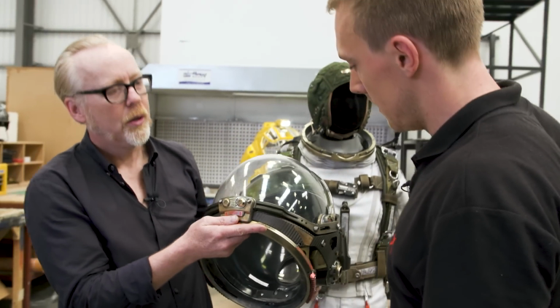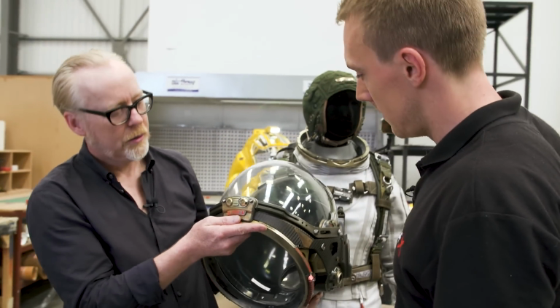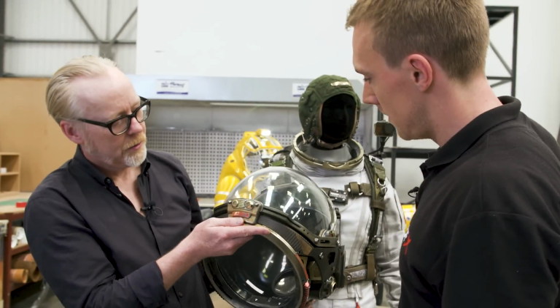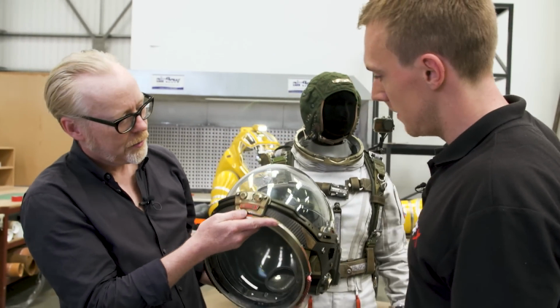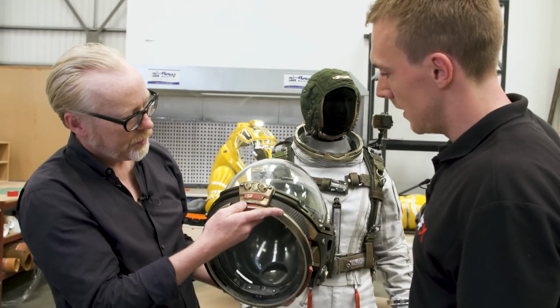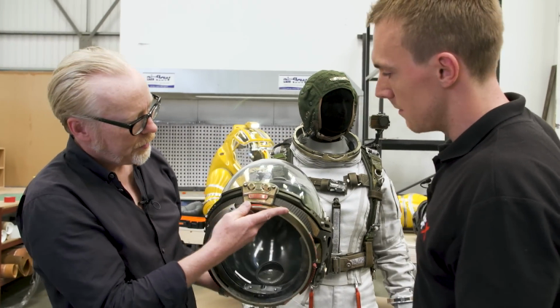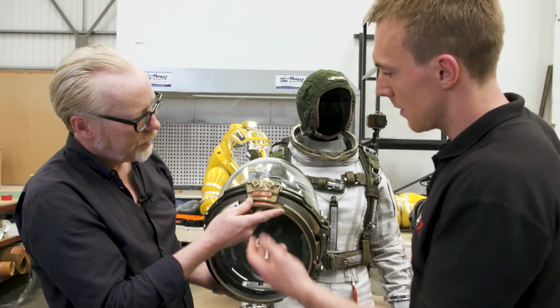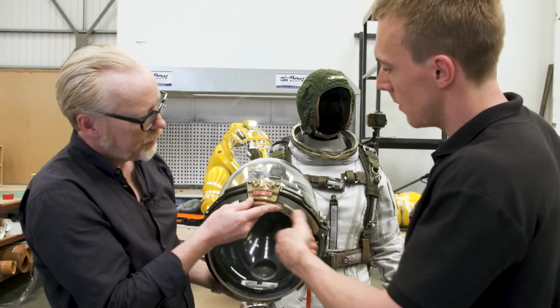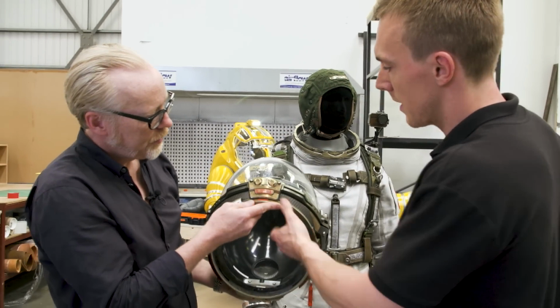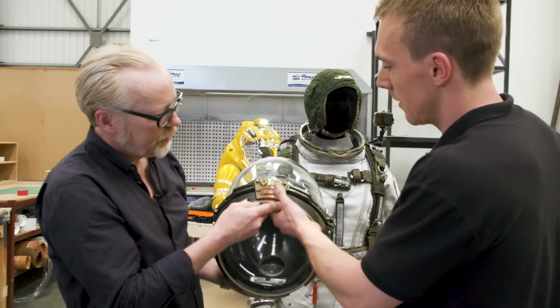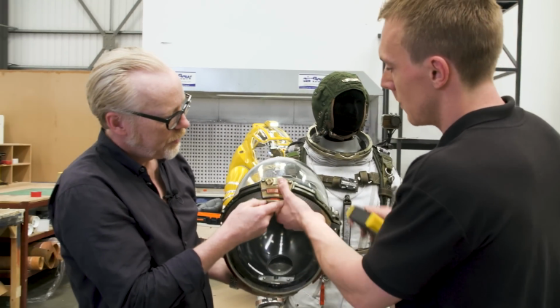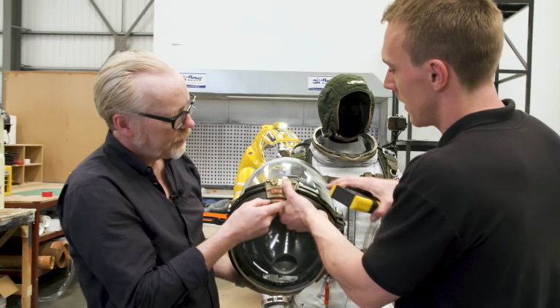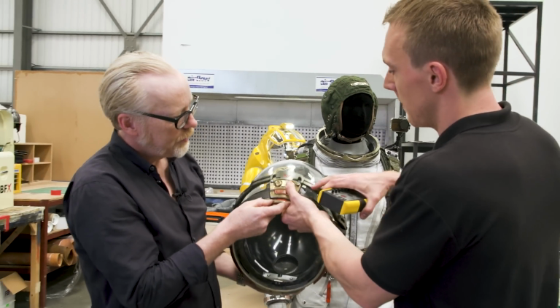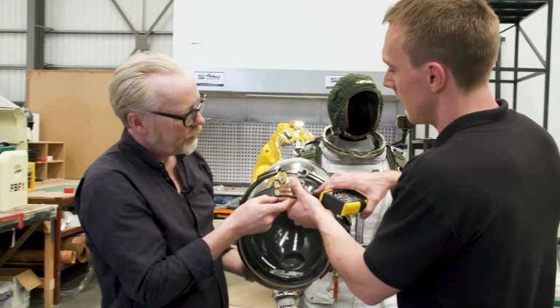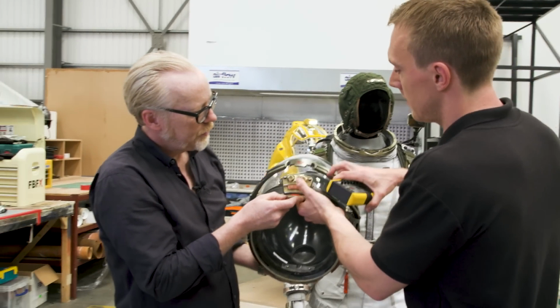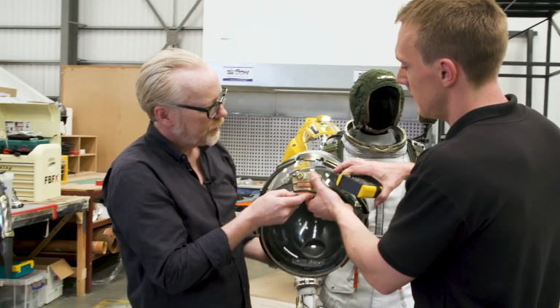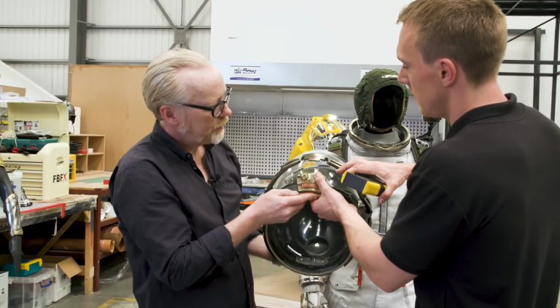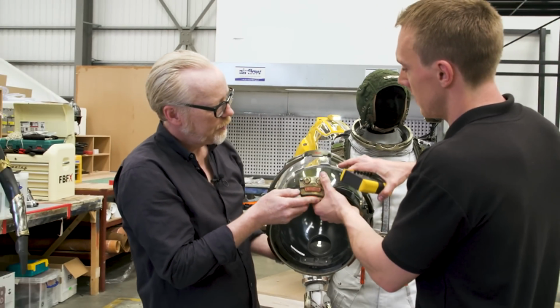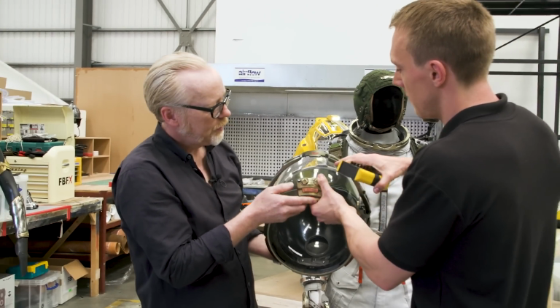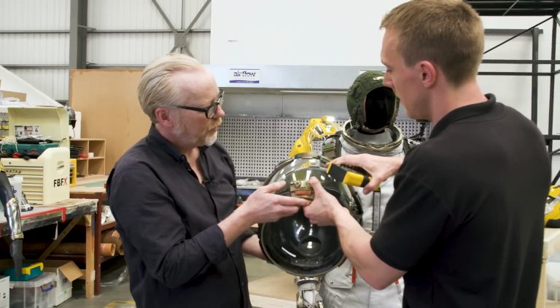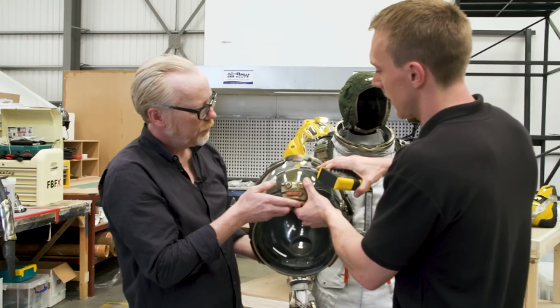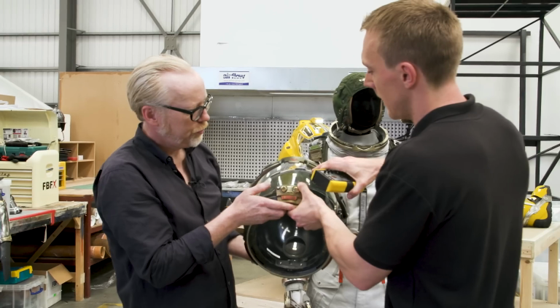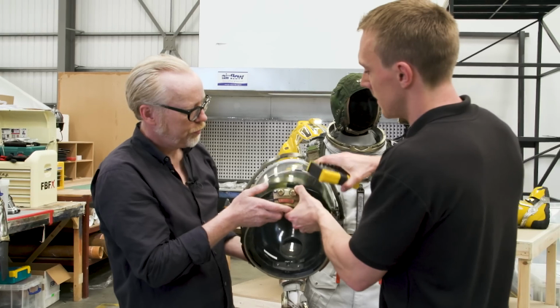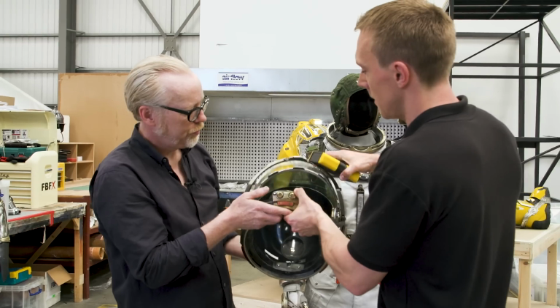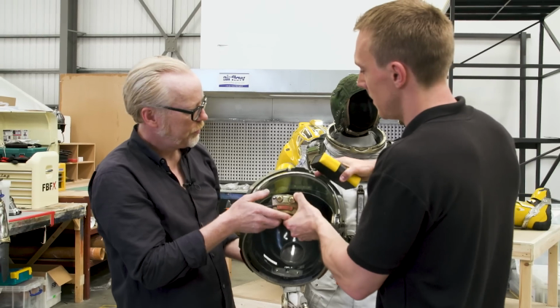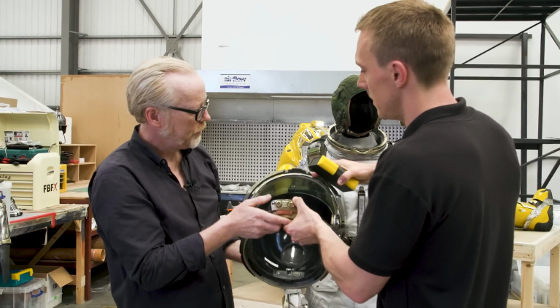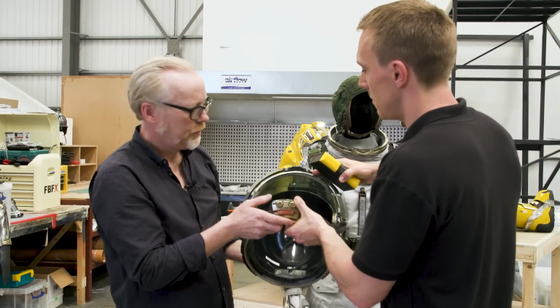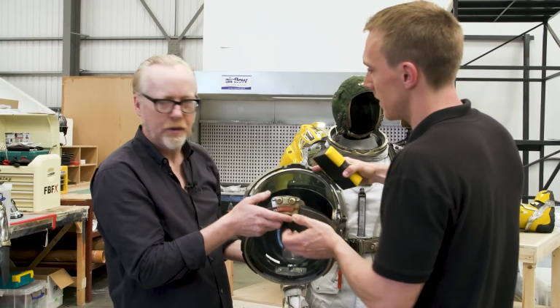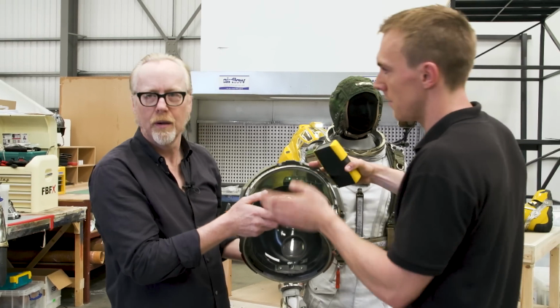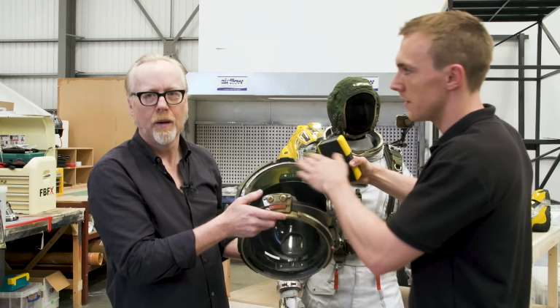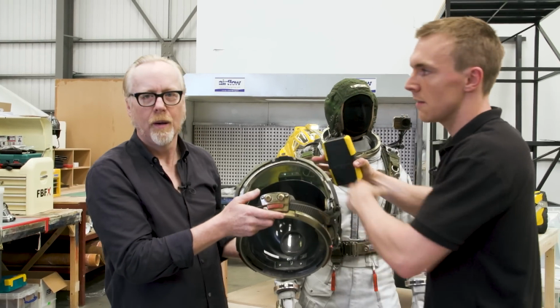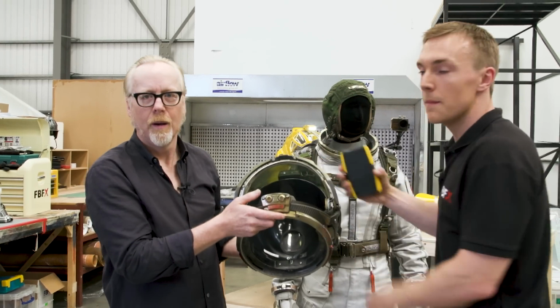We've got working mechanisms at the front — the catch opens and brings the visor up.